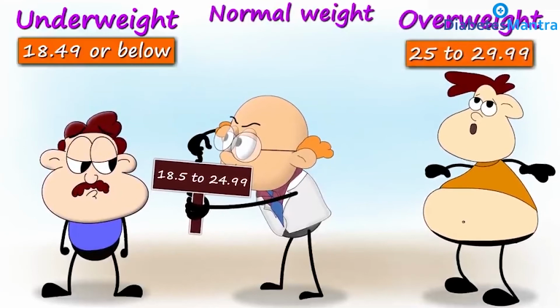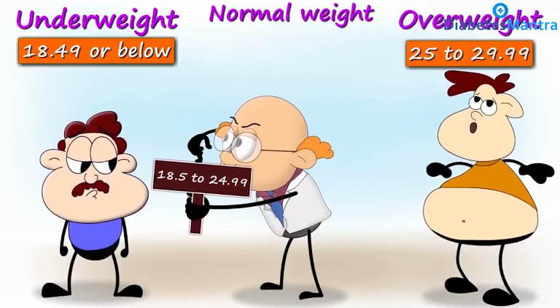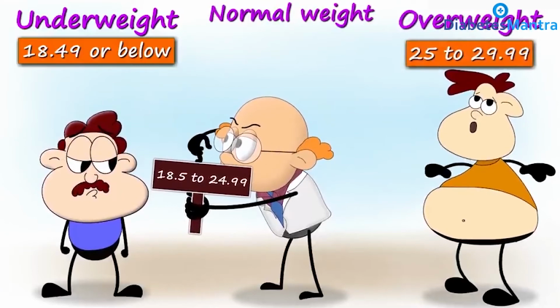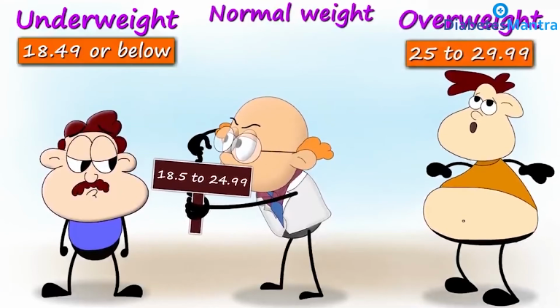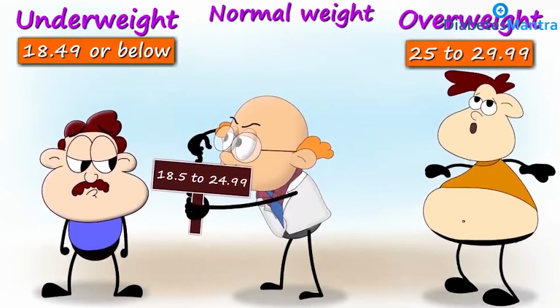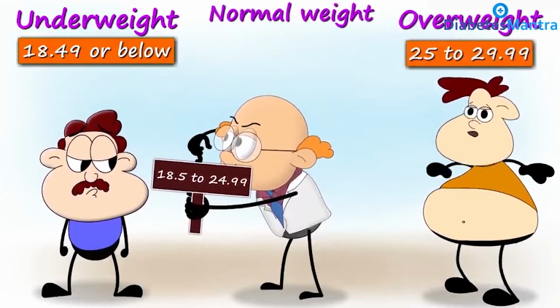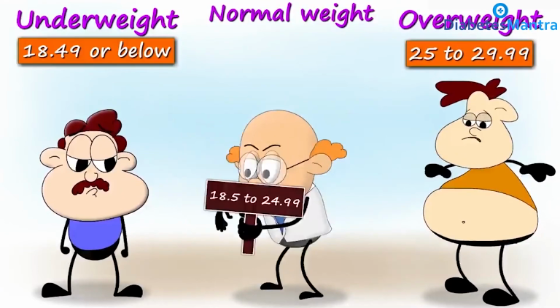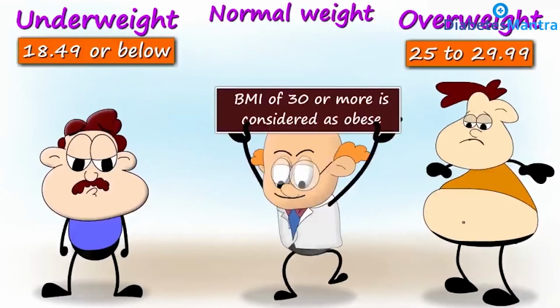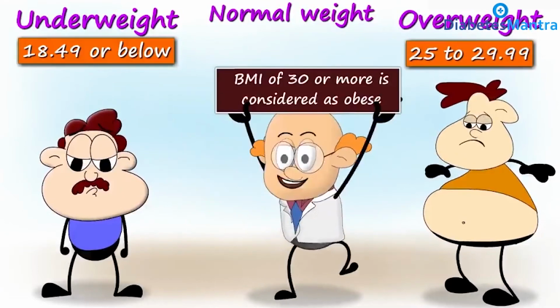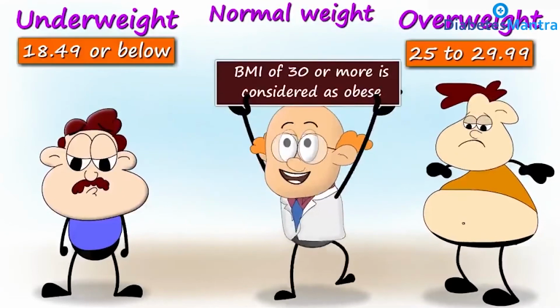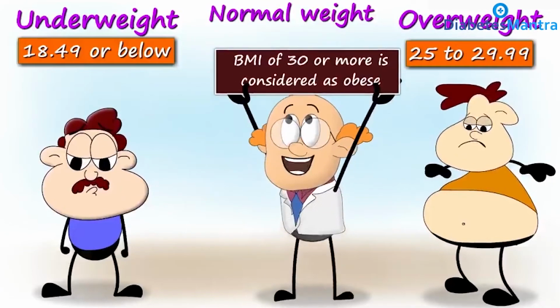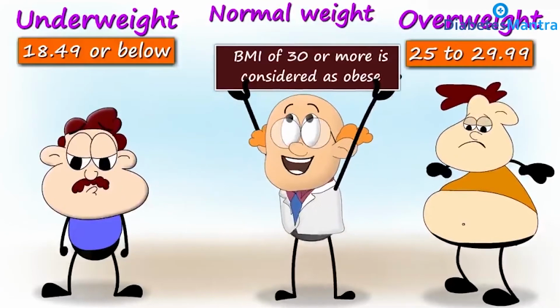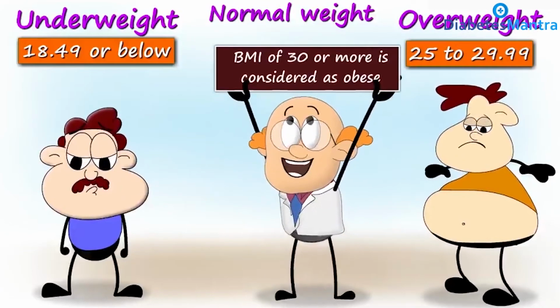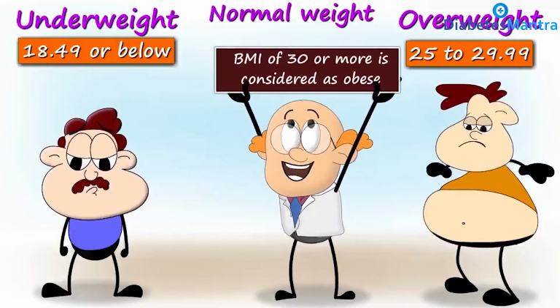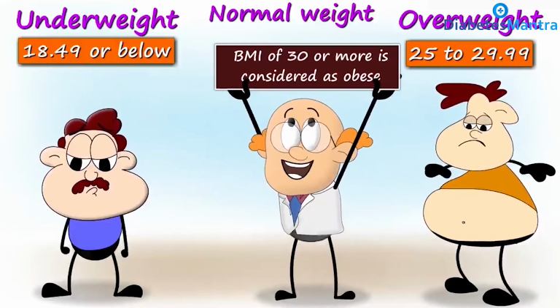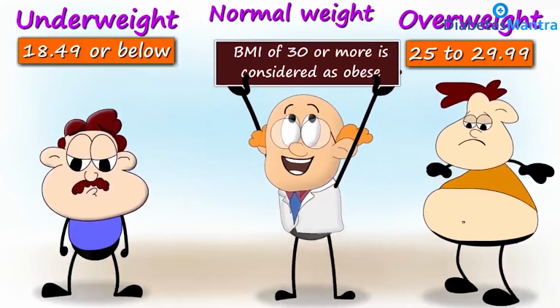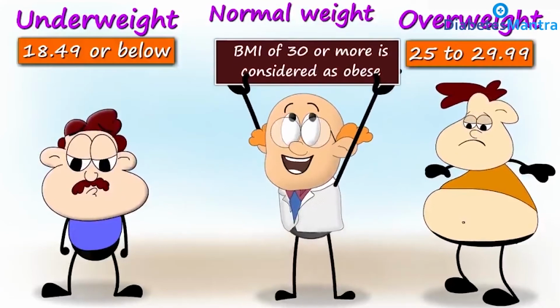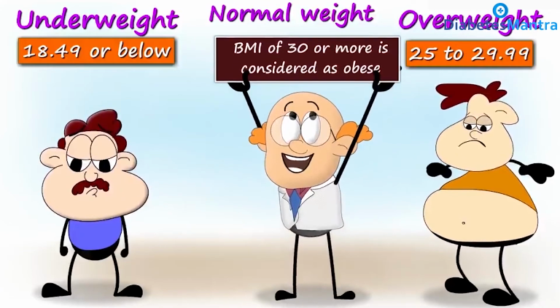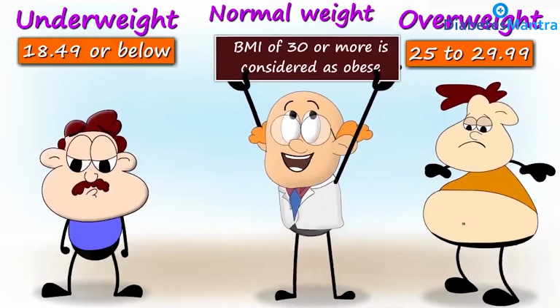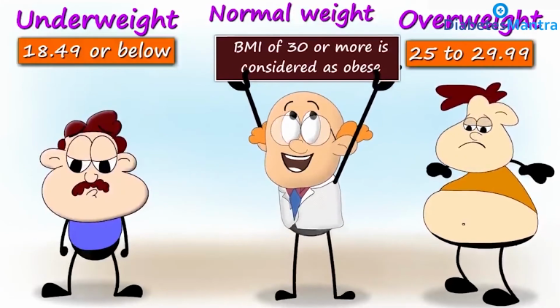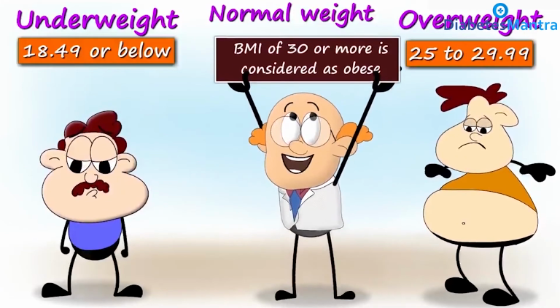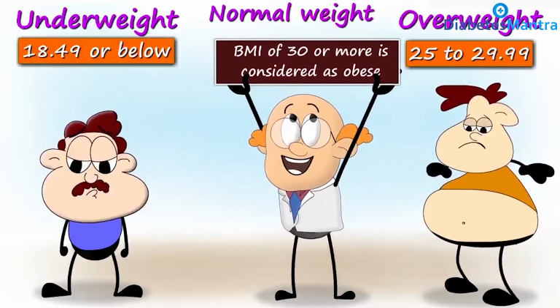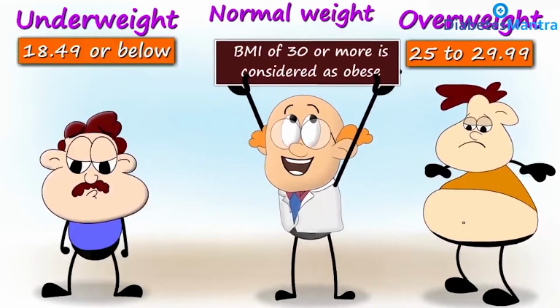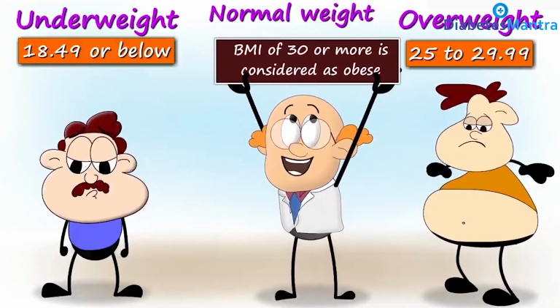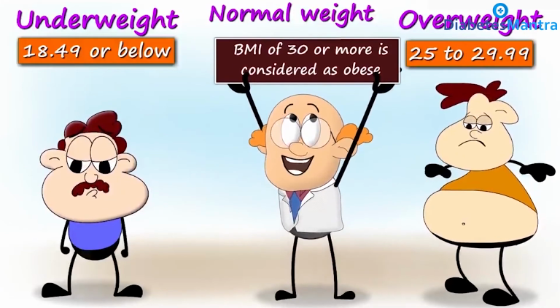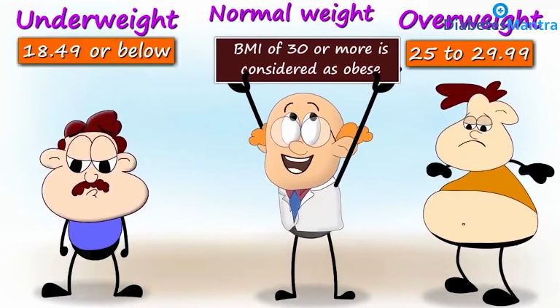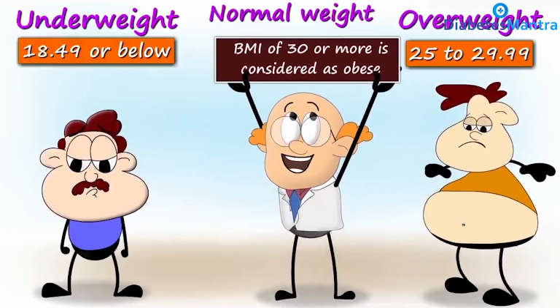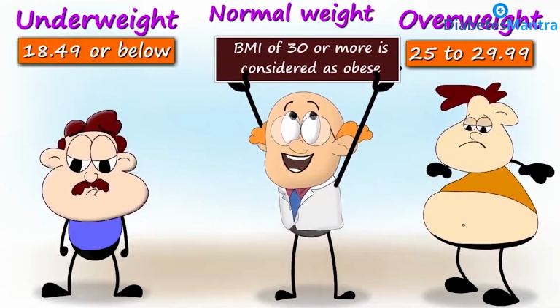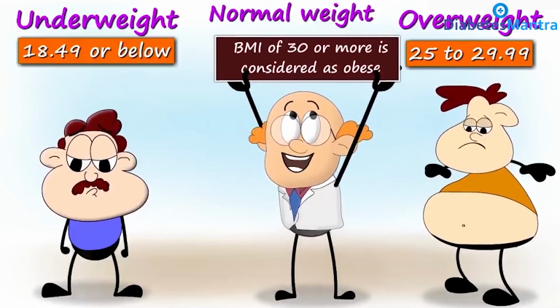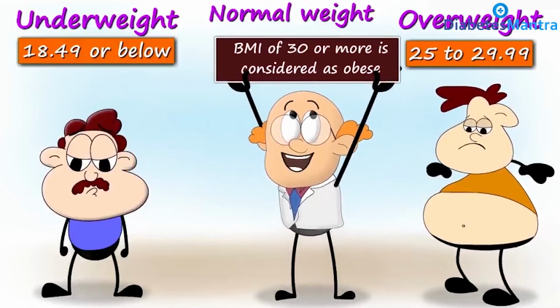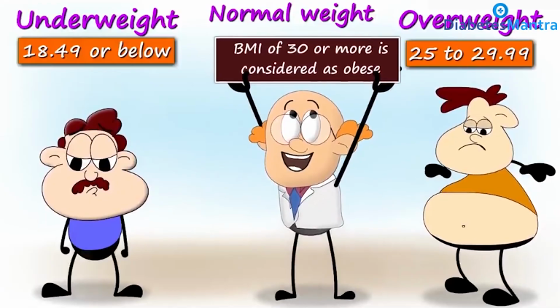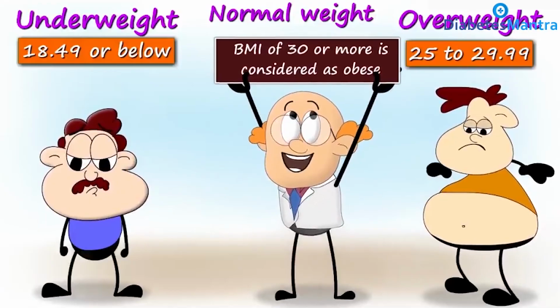However, a BMI range between 30 and 39.9 is the obese range.